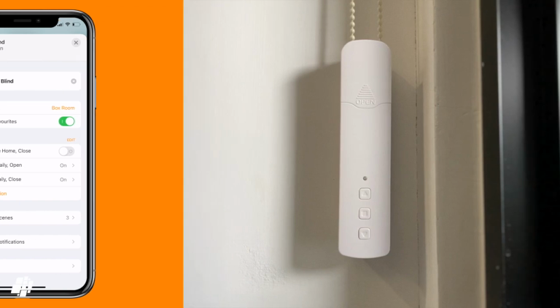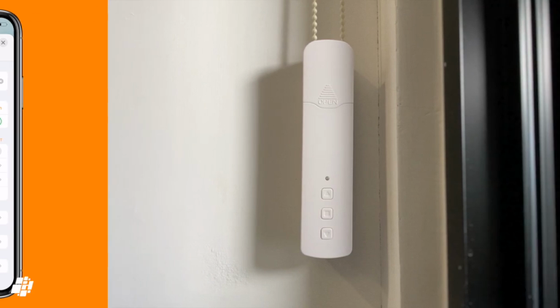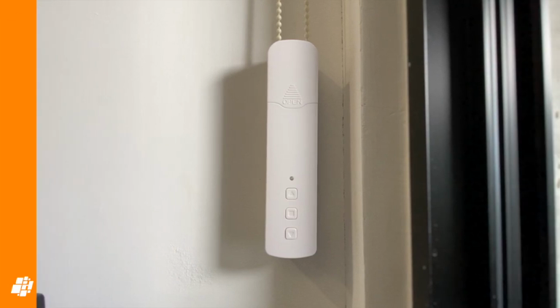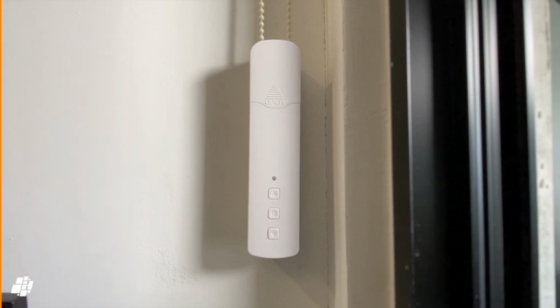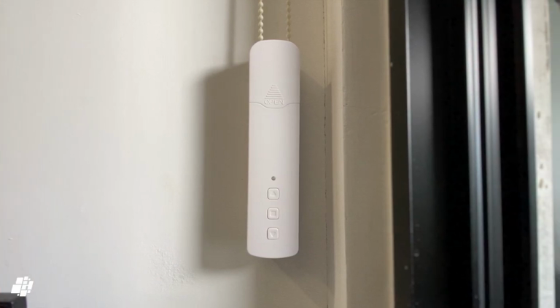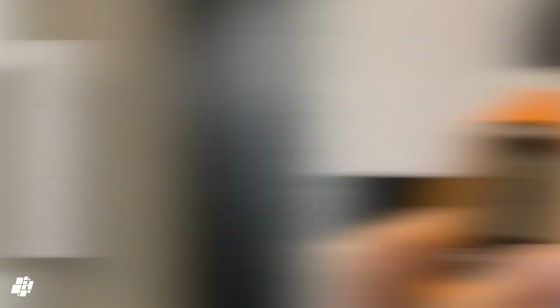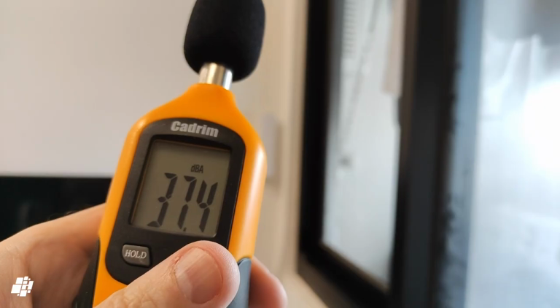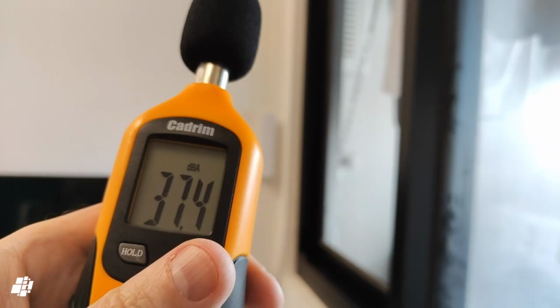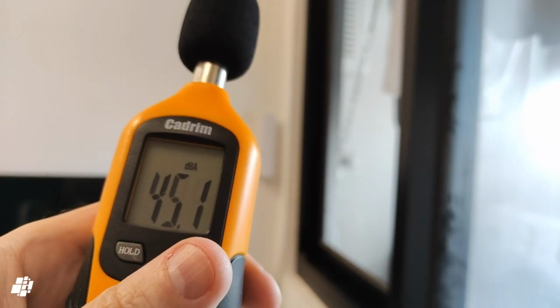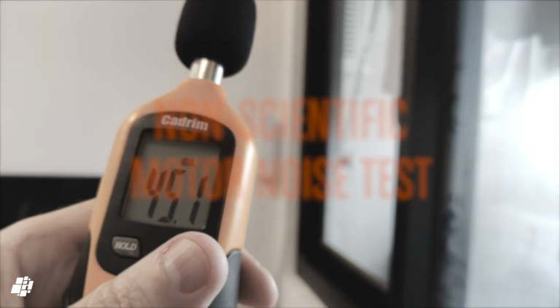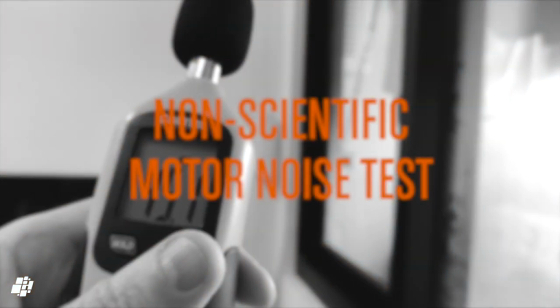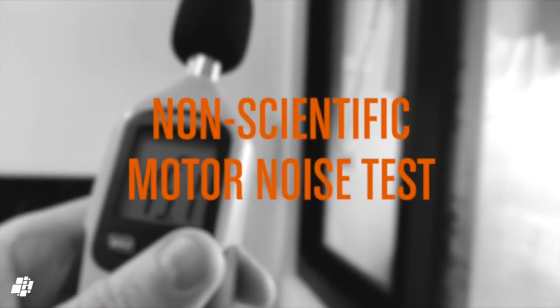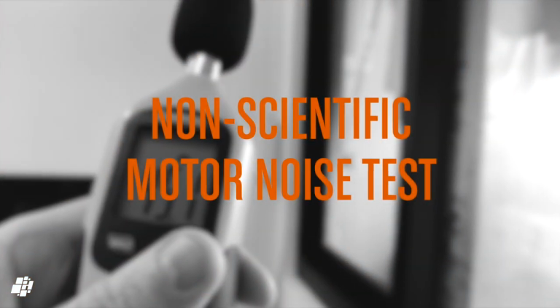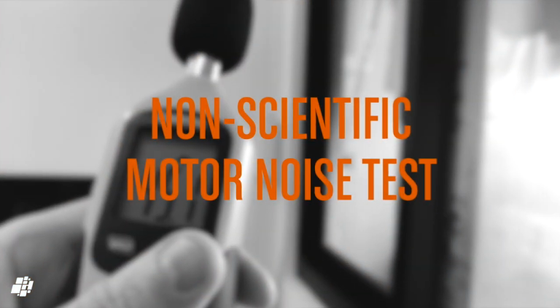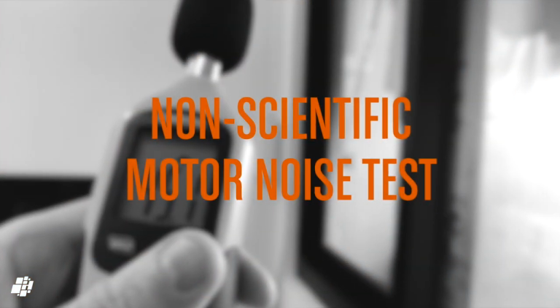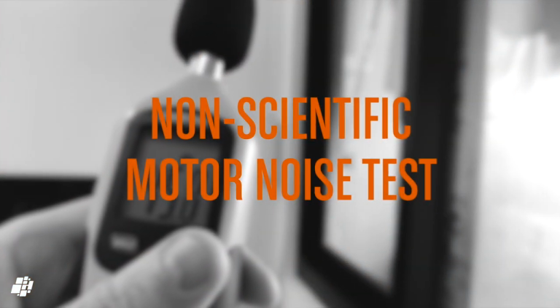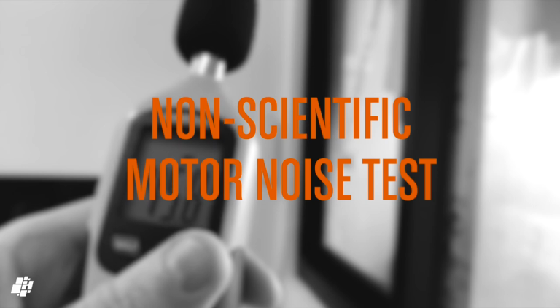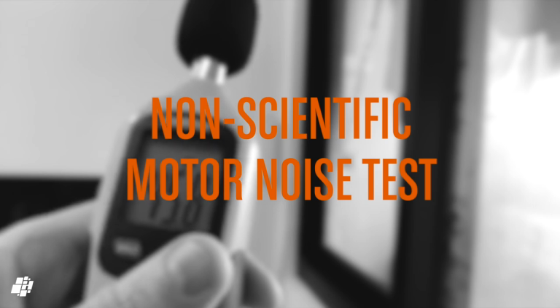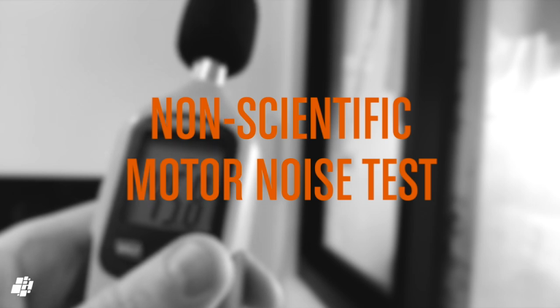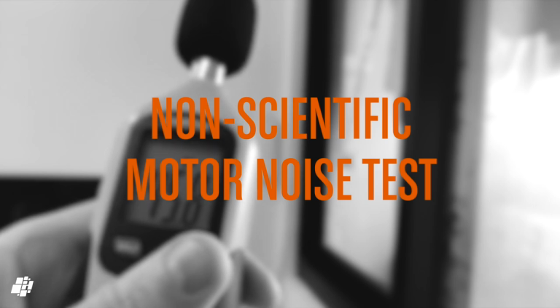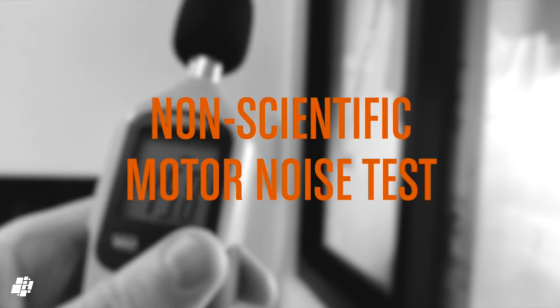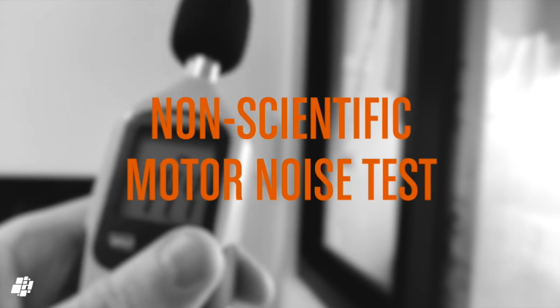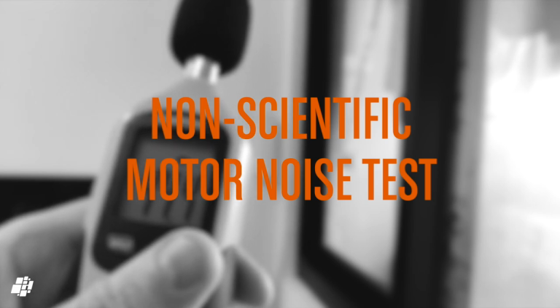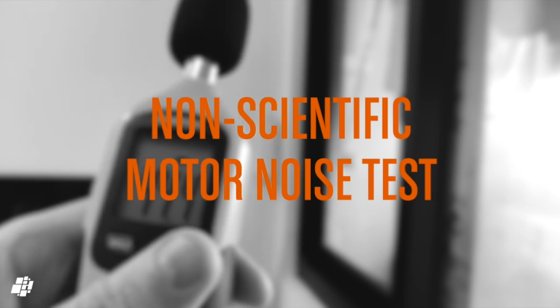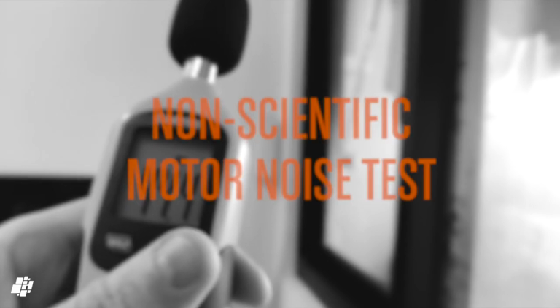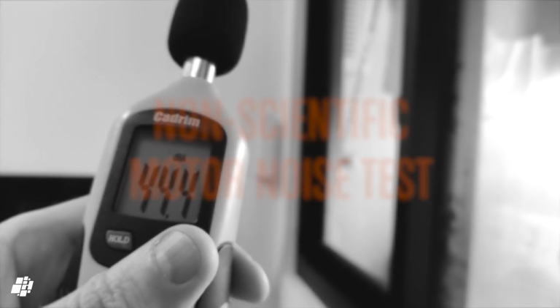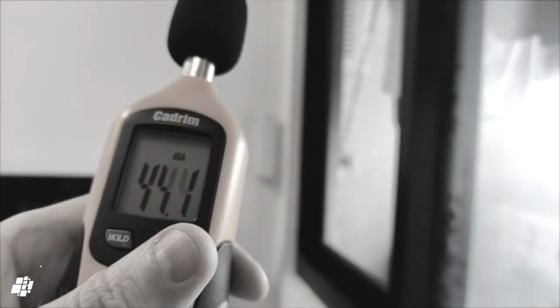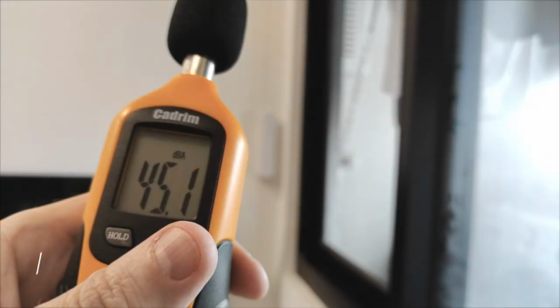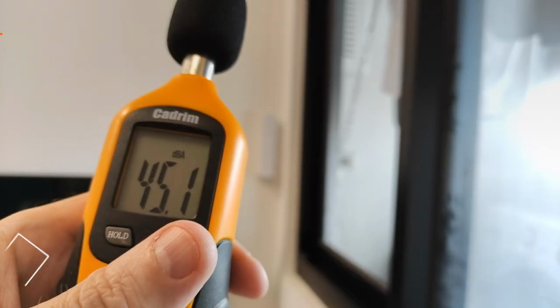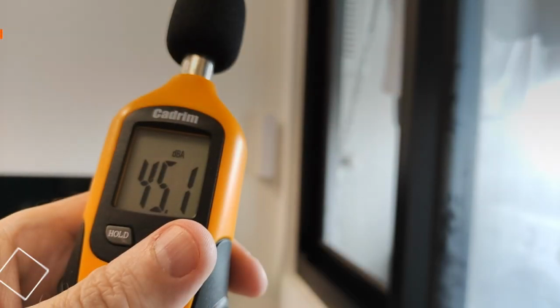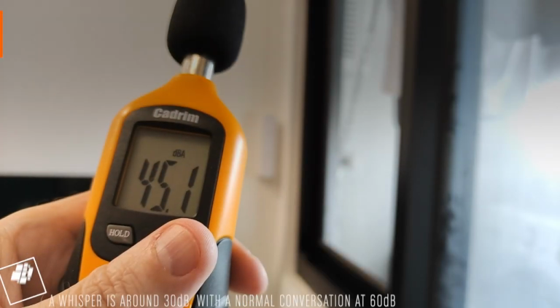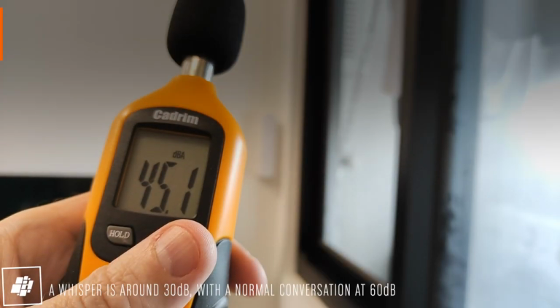Next up is a quick noise test, and whilst it's not as quiet as the Aqara E1, it's still pretty good.